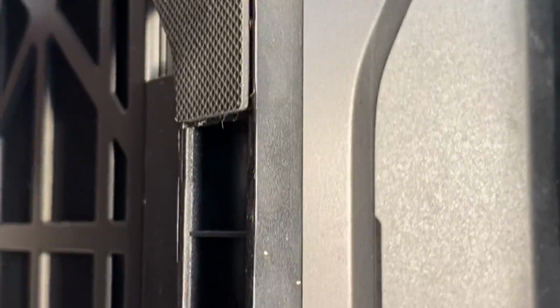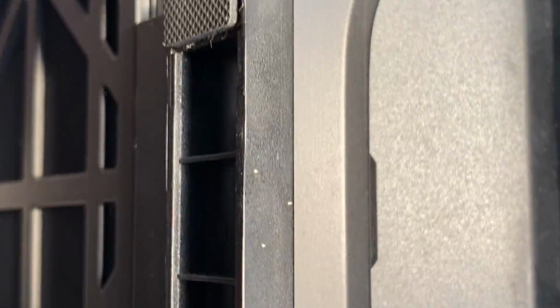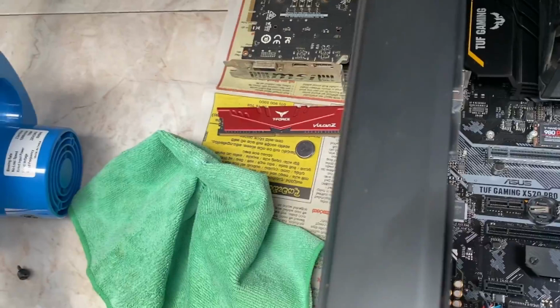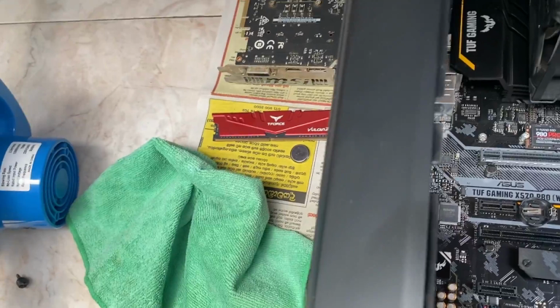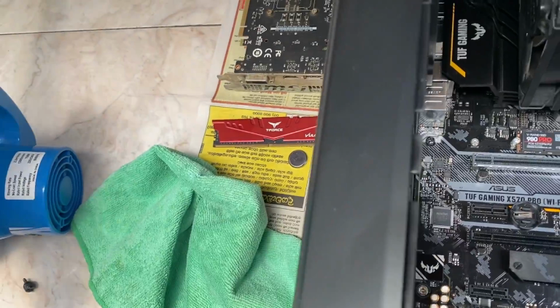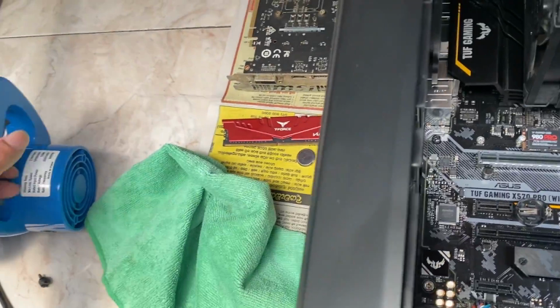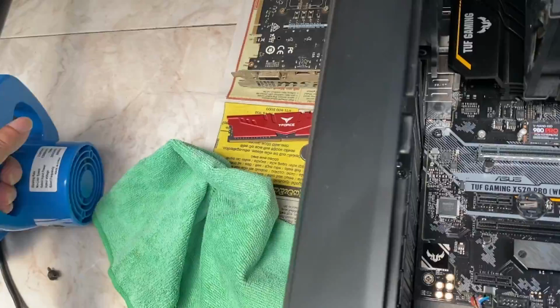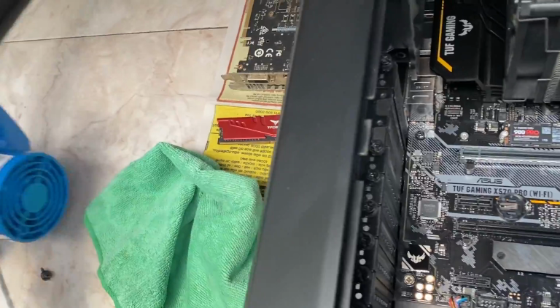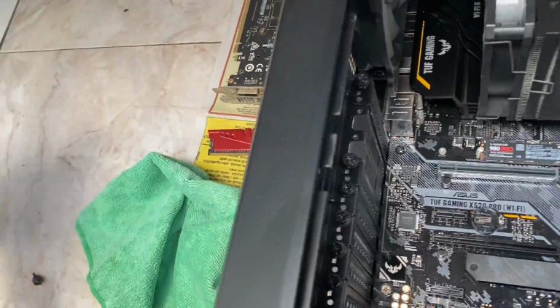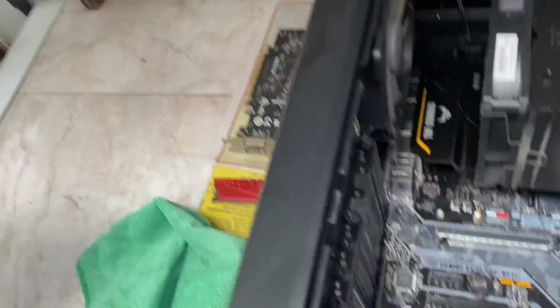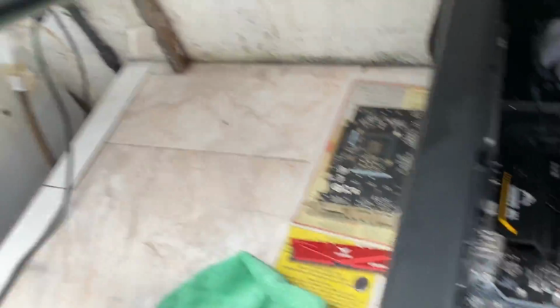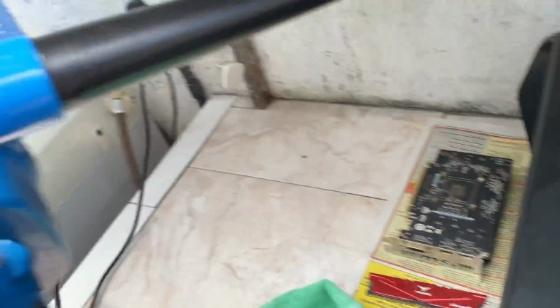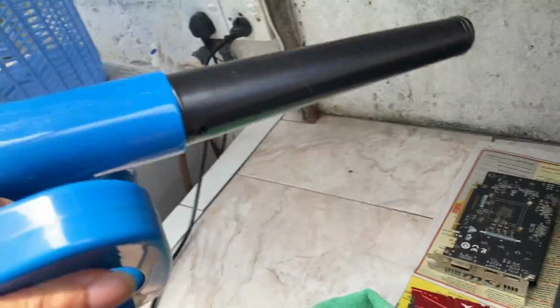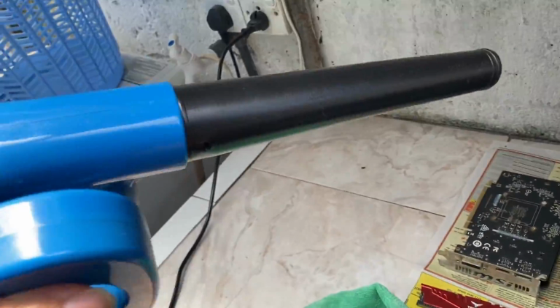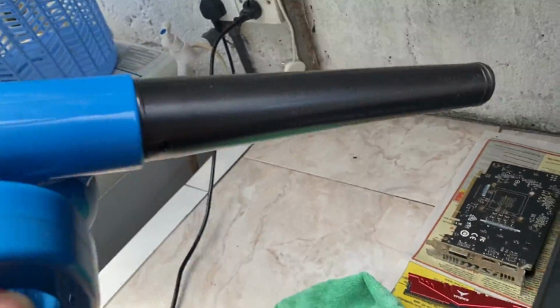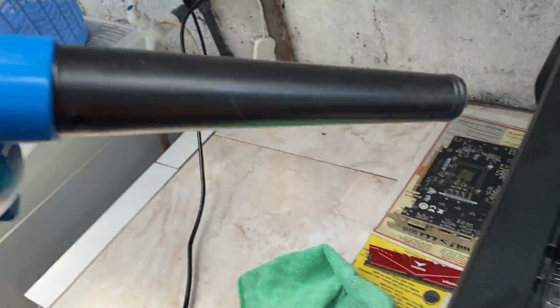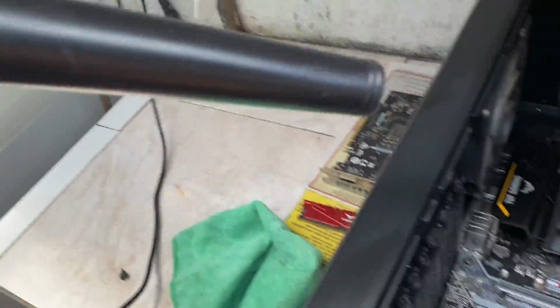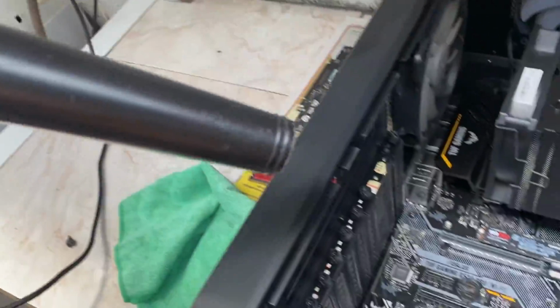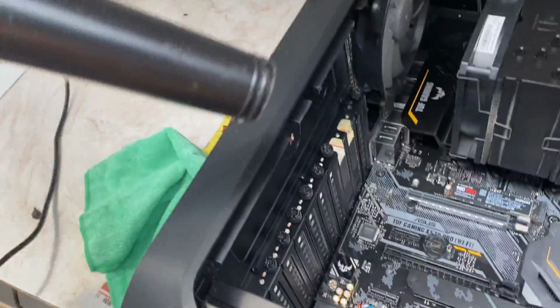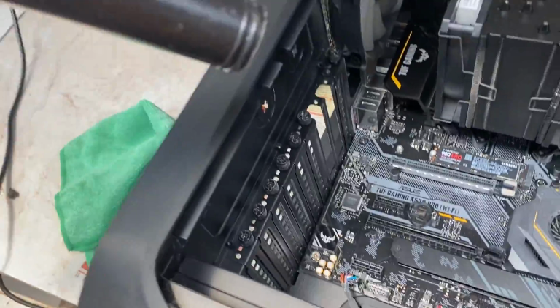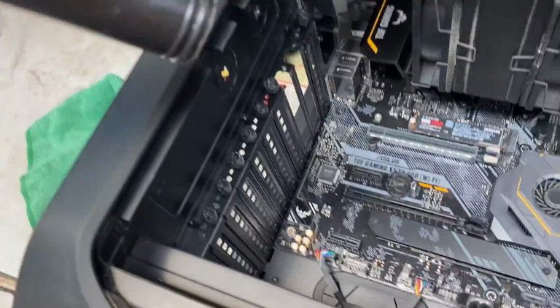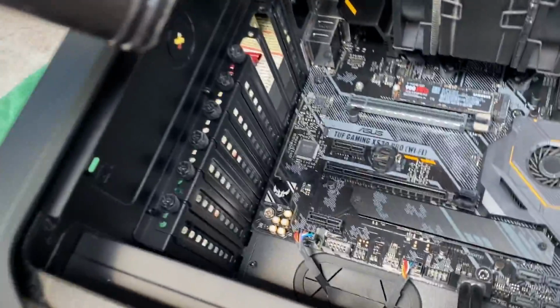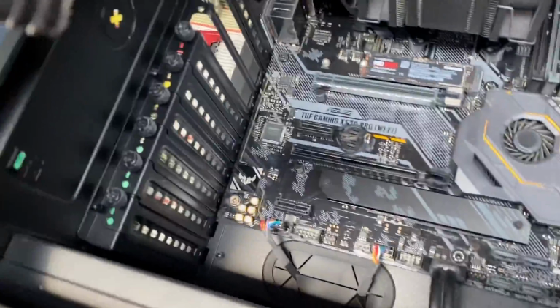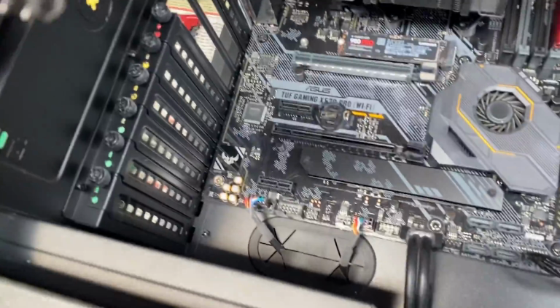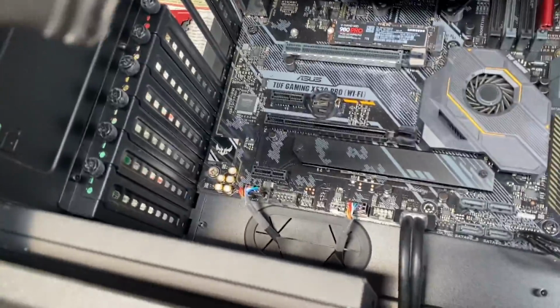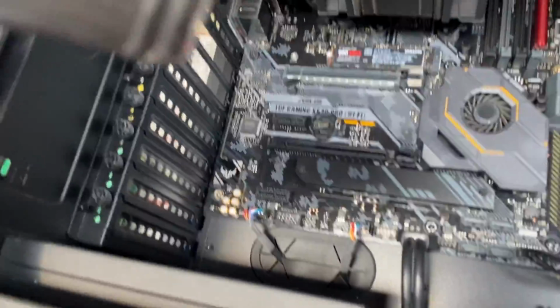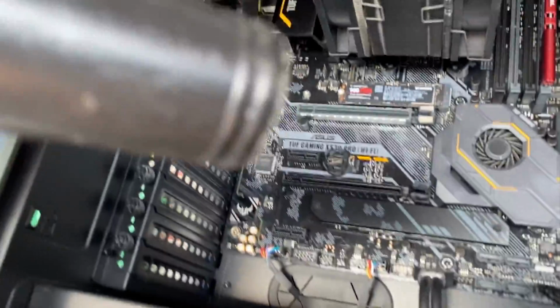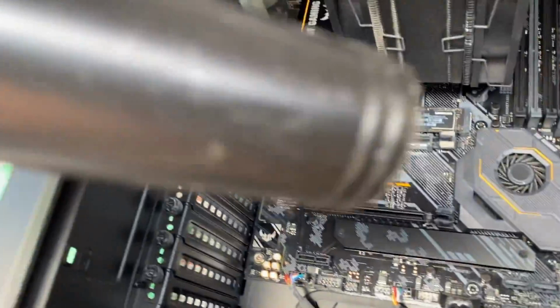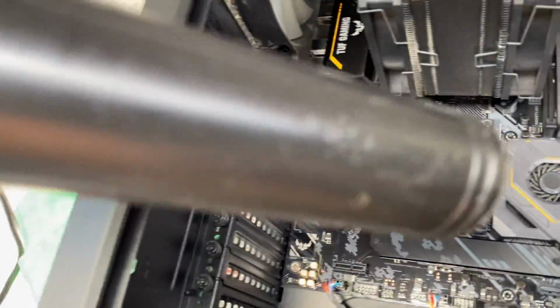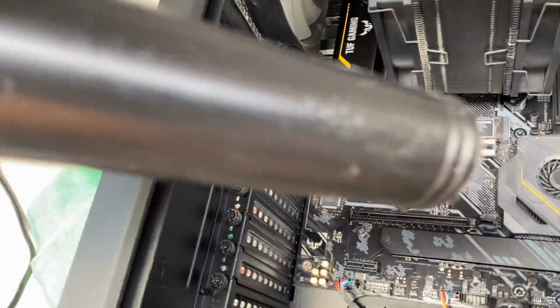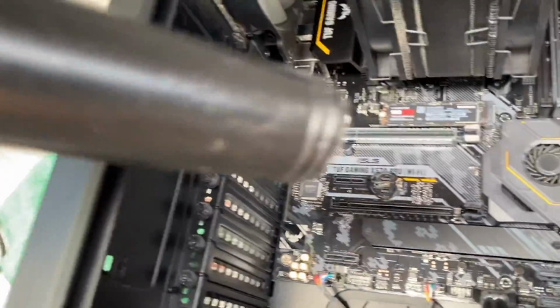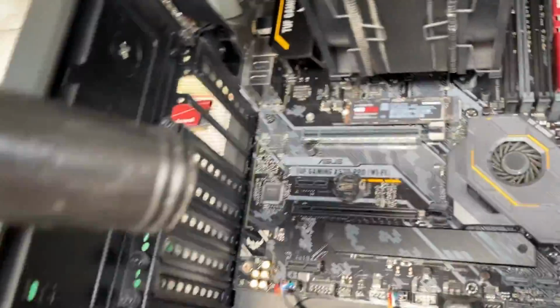And this all started after I used a blower to clean out the inside of the case.